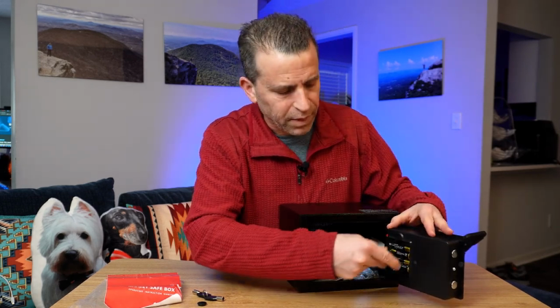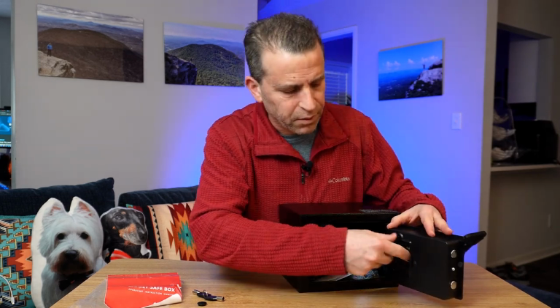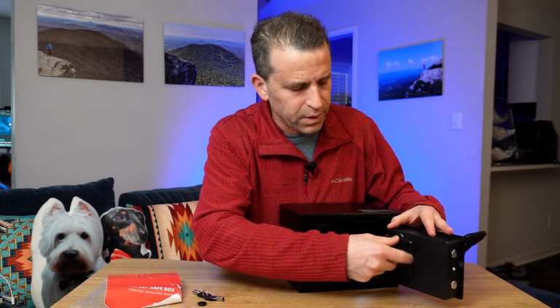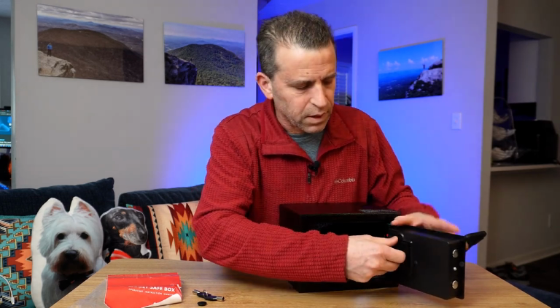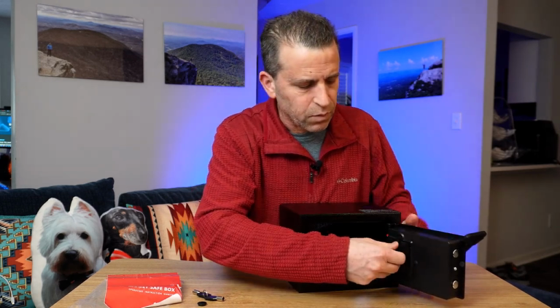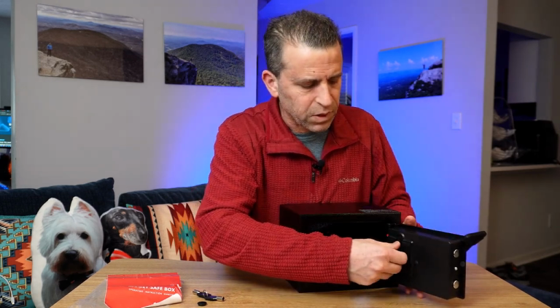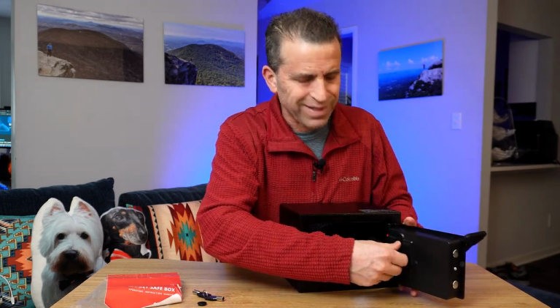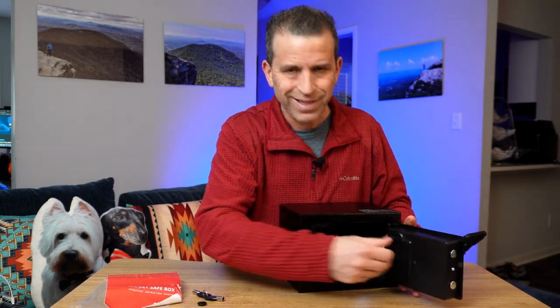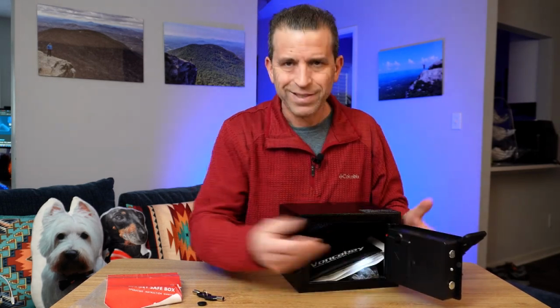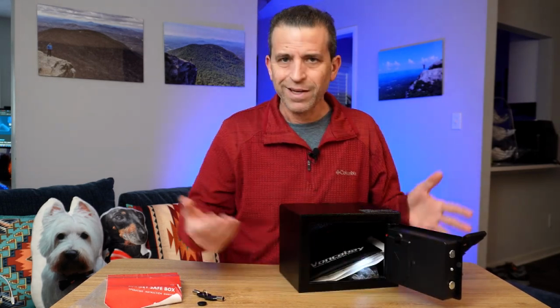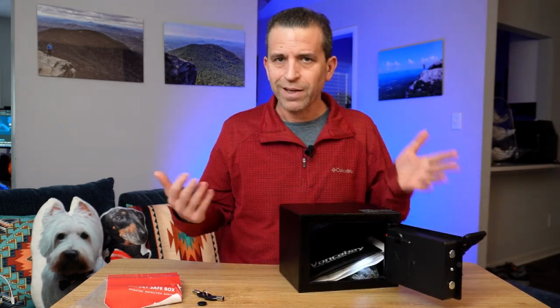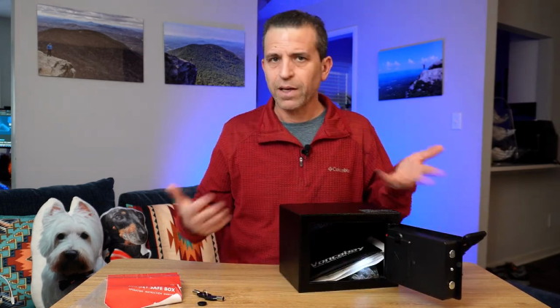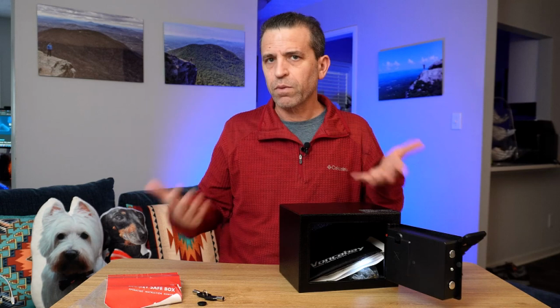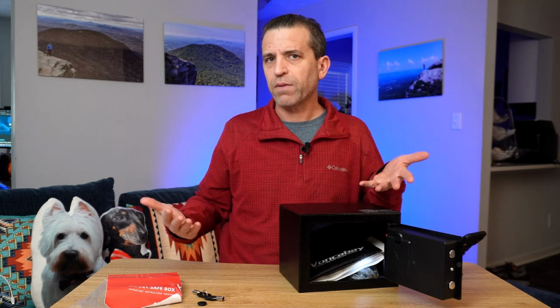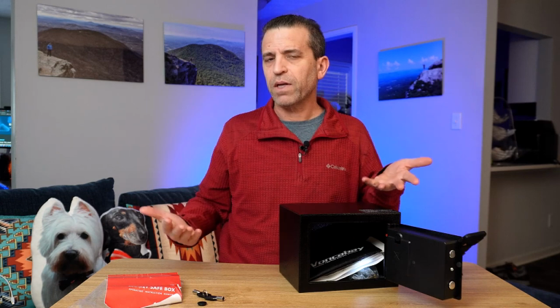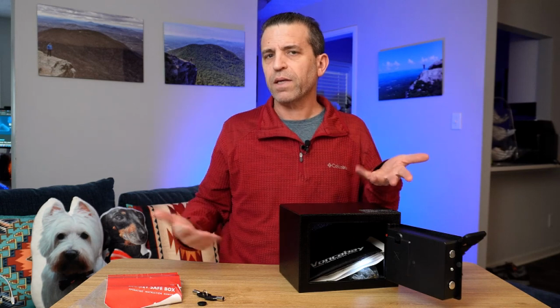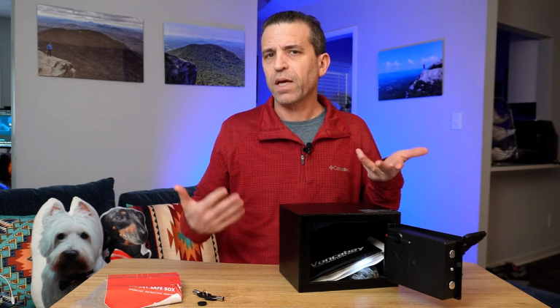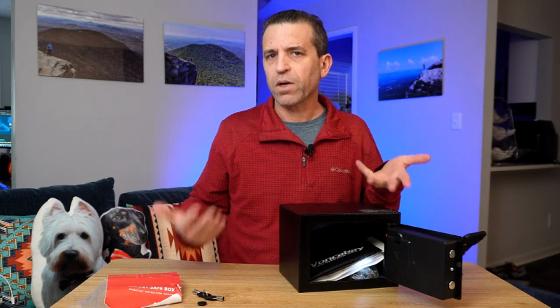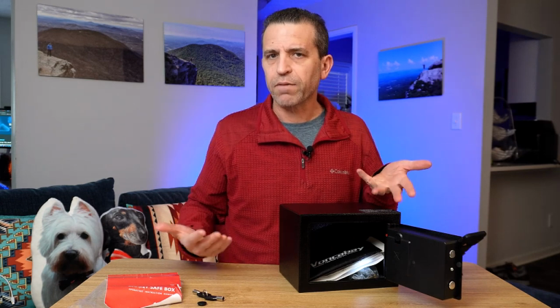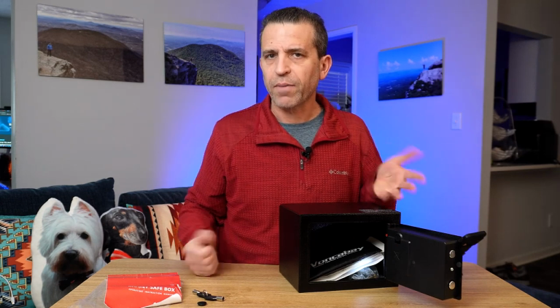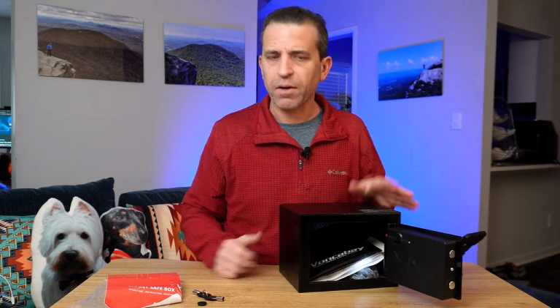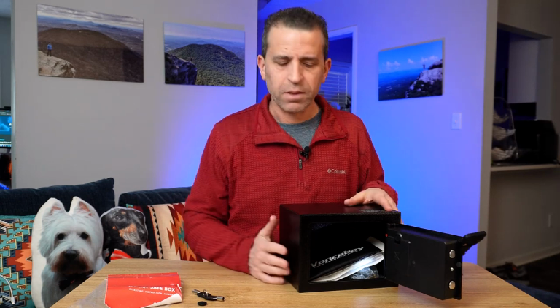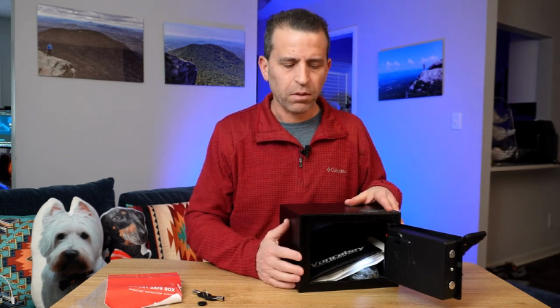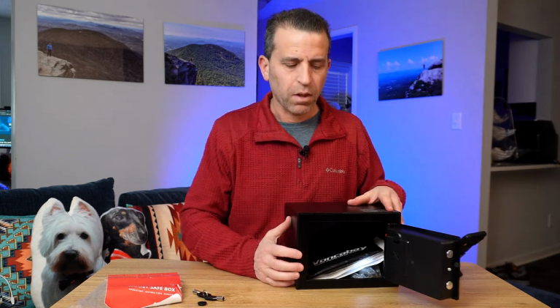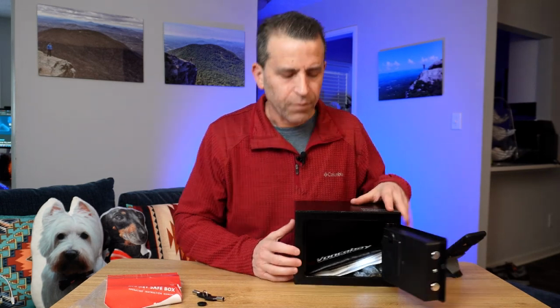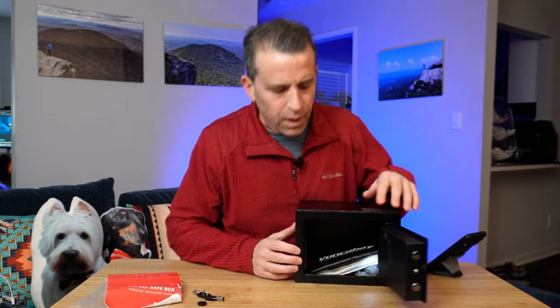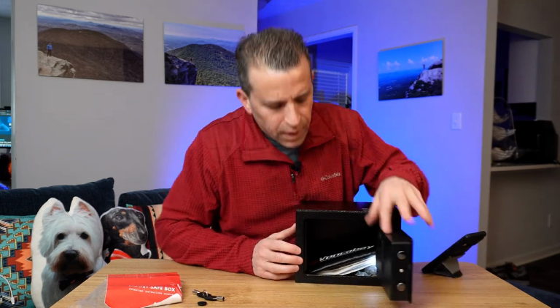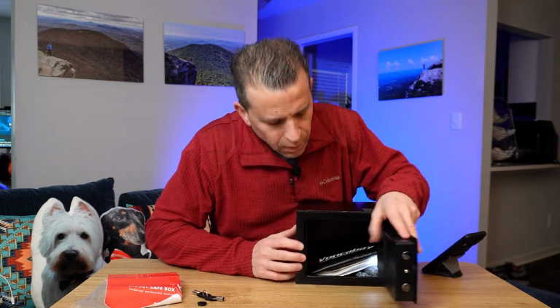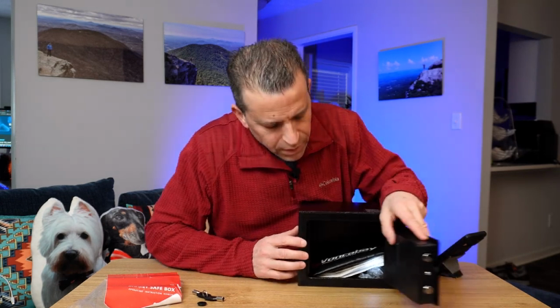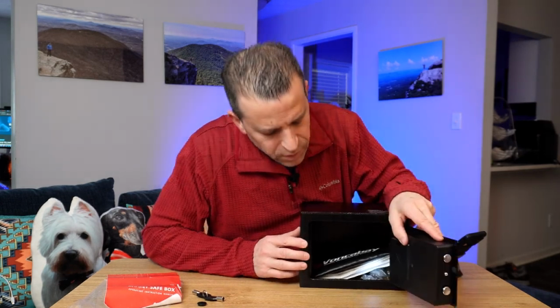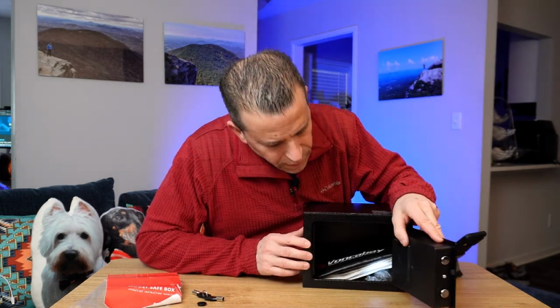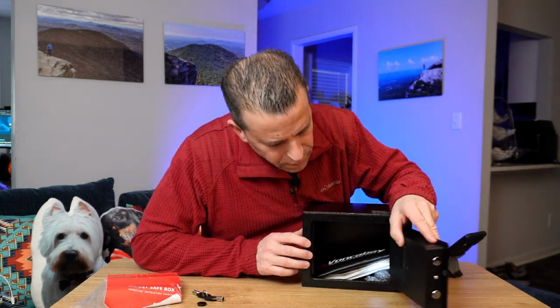The batteries are in here — it does come with four double-A batteries, which is nice. It will also give you an indicator if the batteries are low.